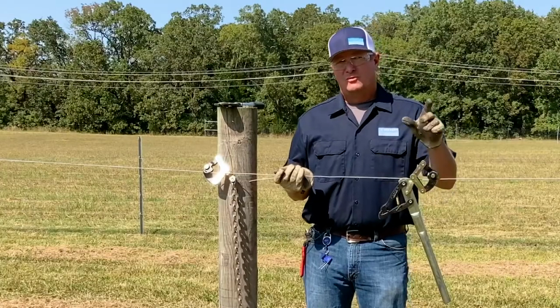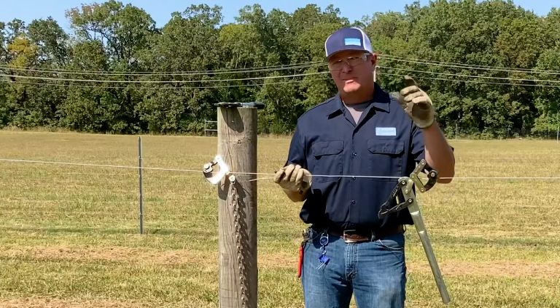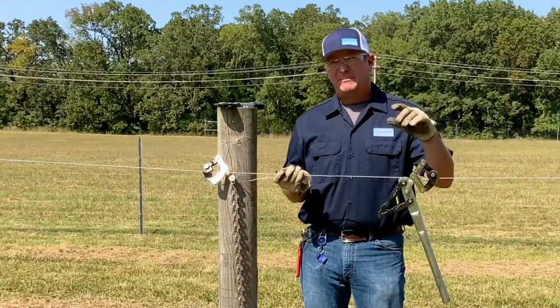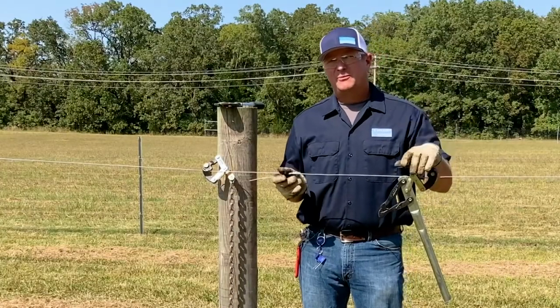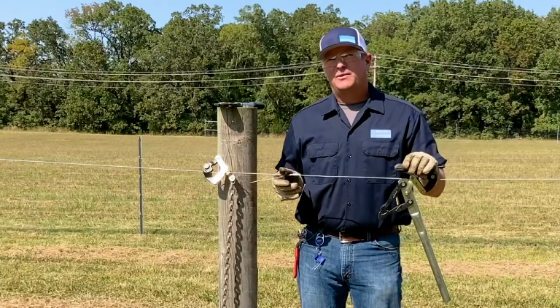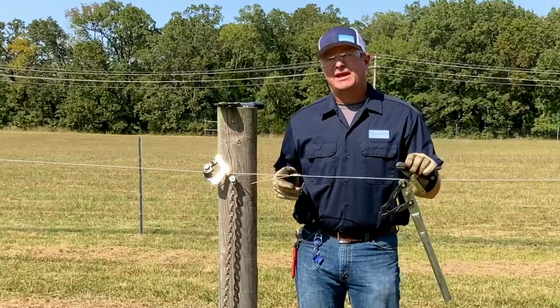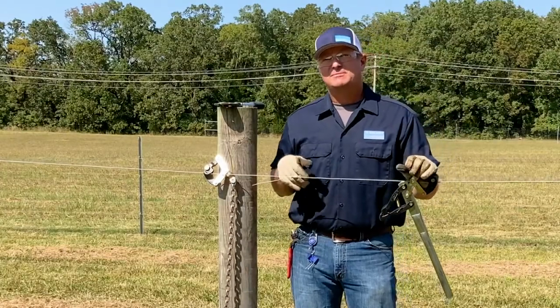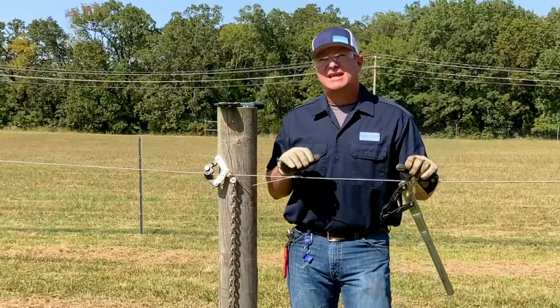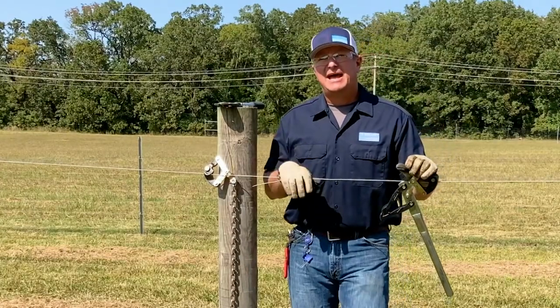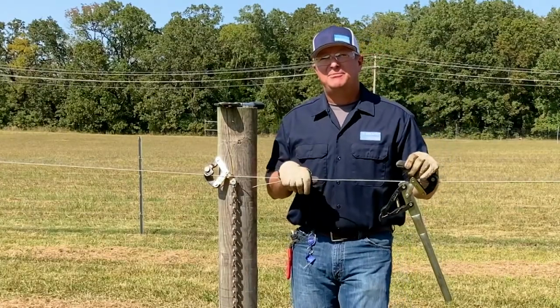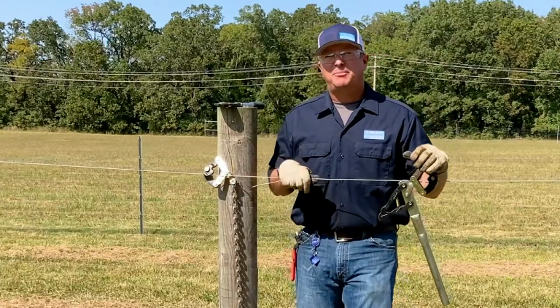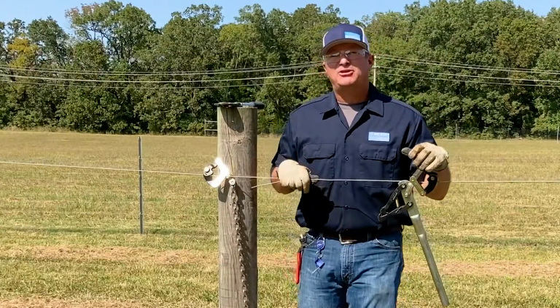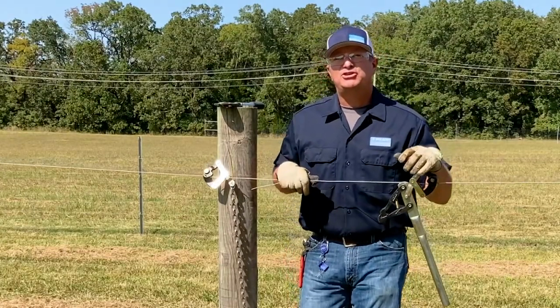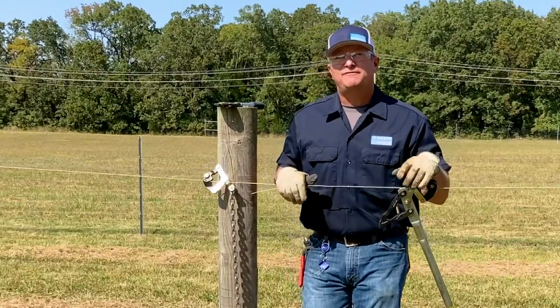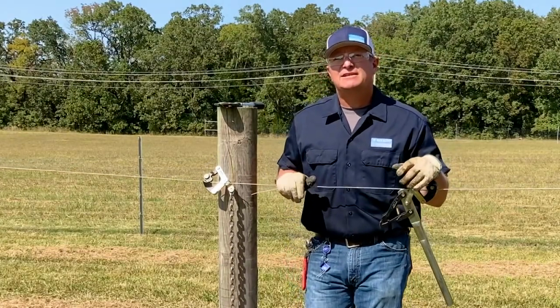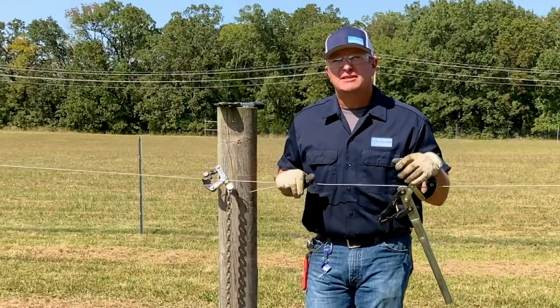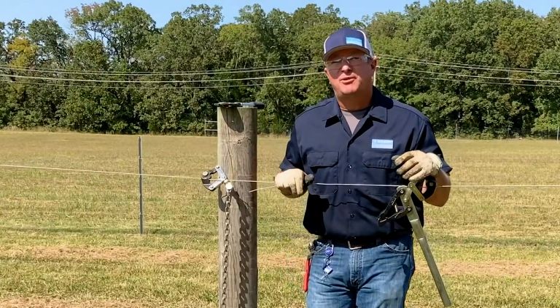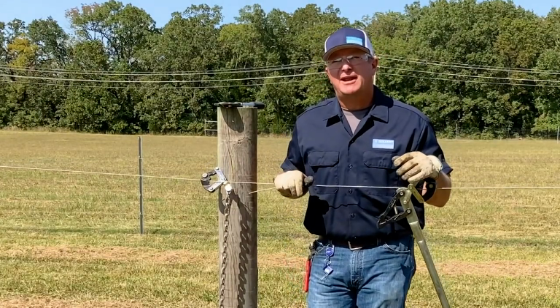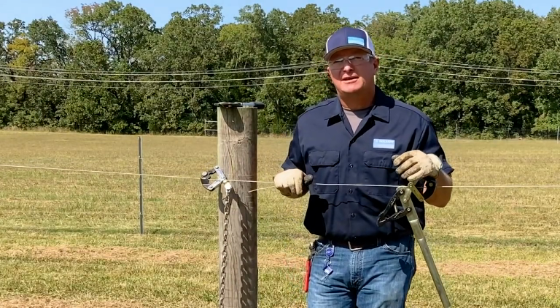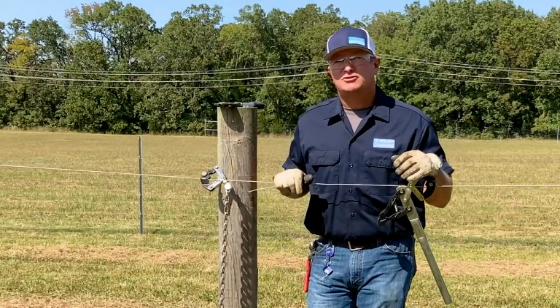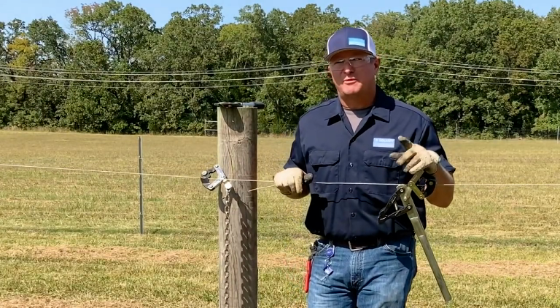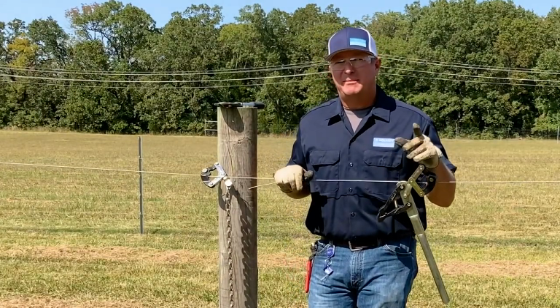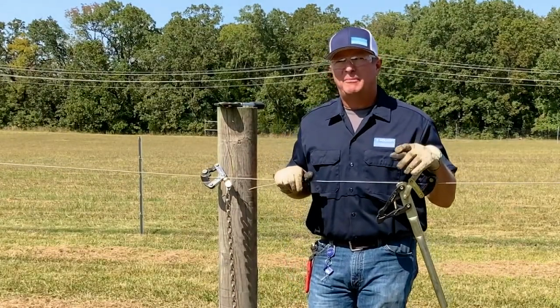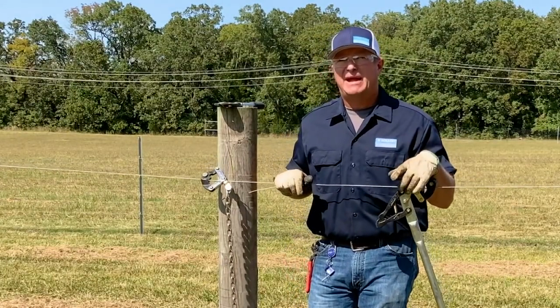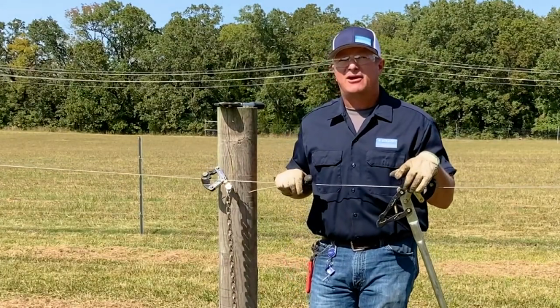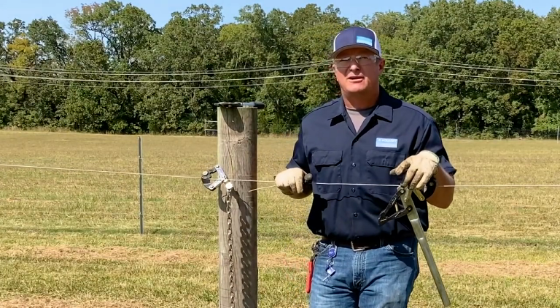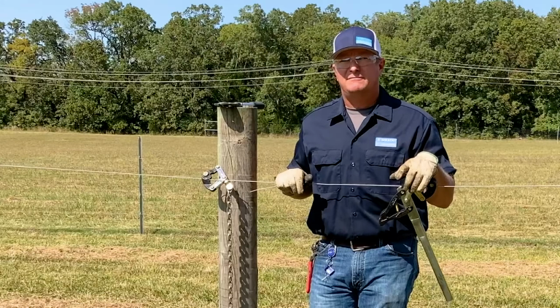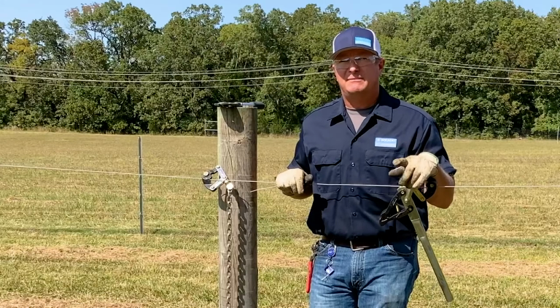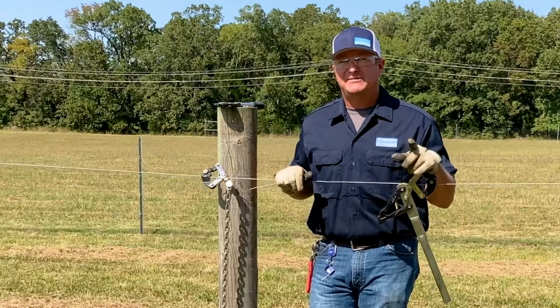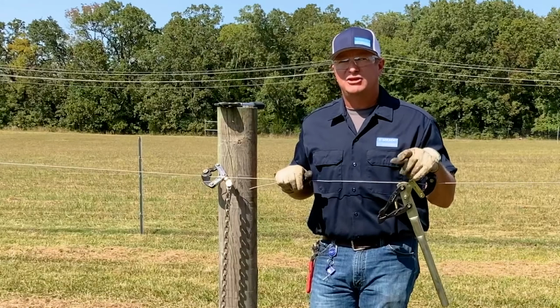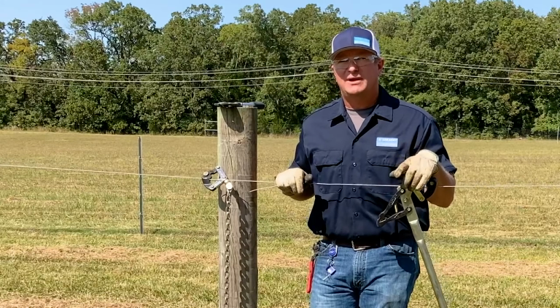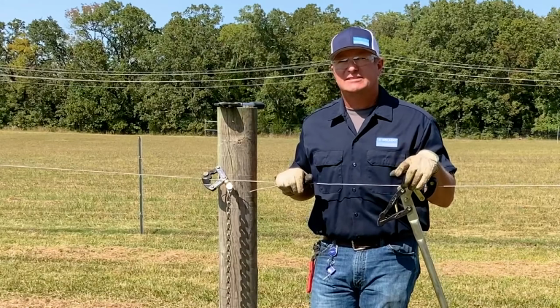Remember, when it comes time to purchase your fencing products, remember BekArt — Made in the USA.